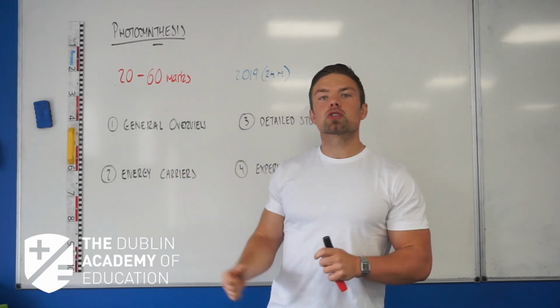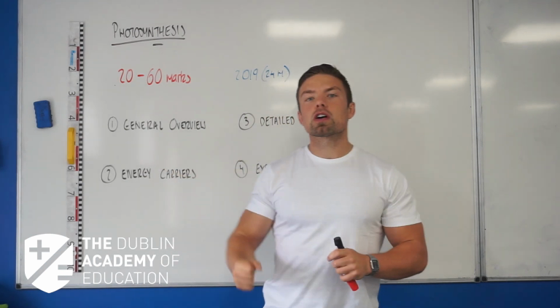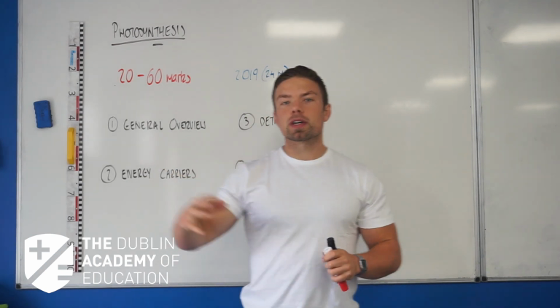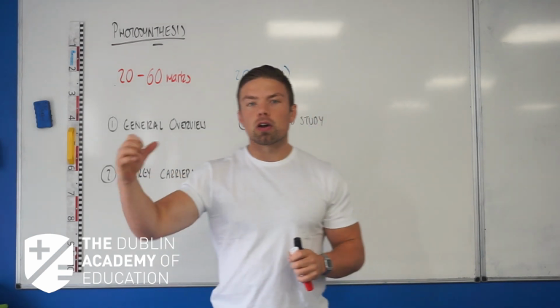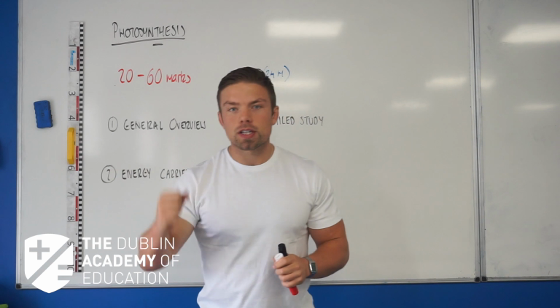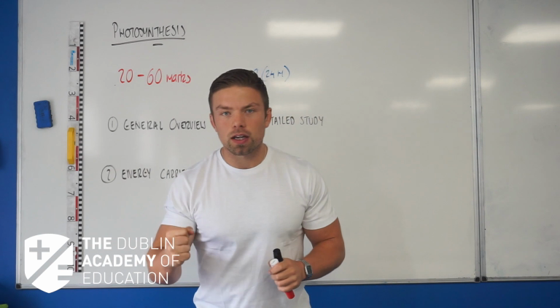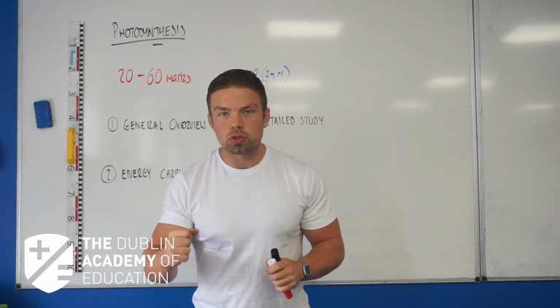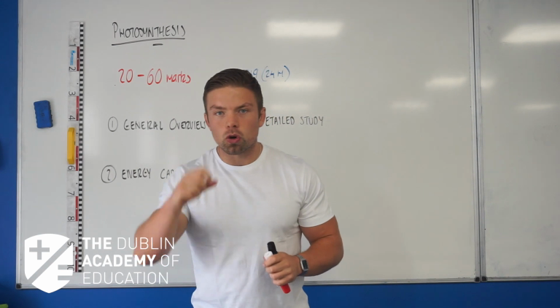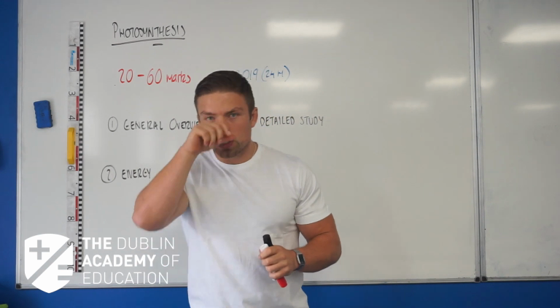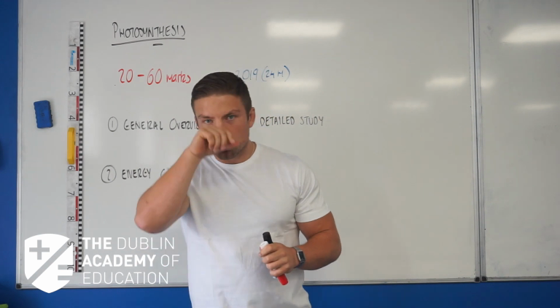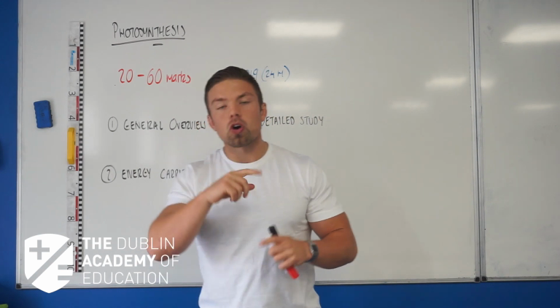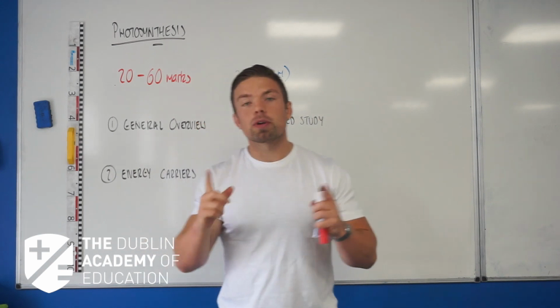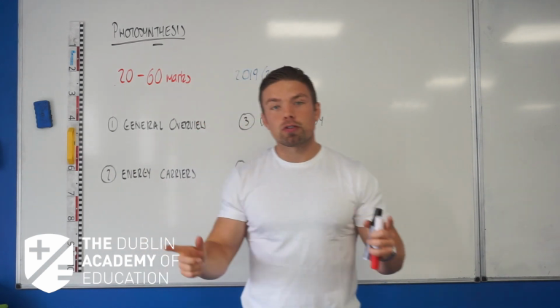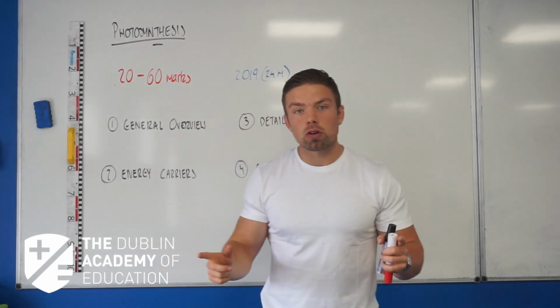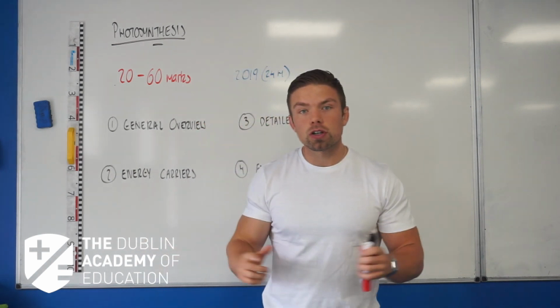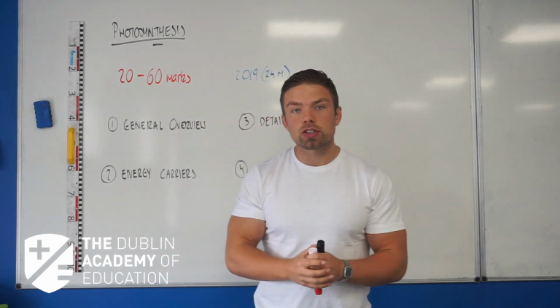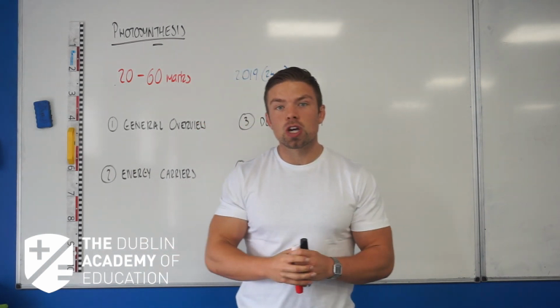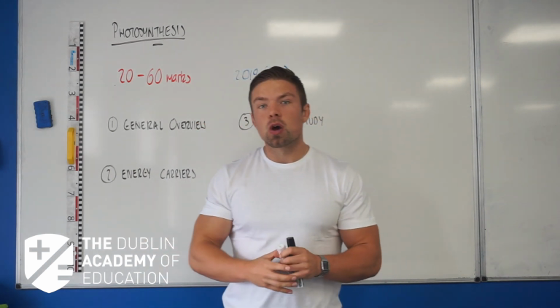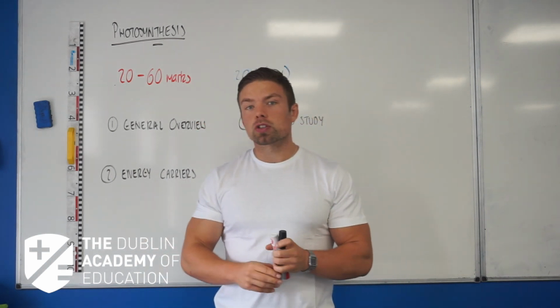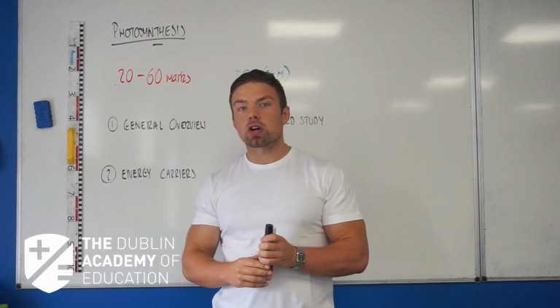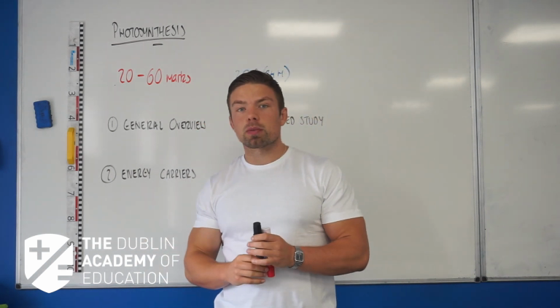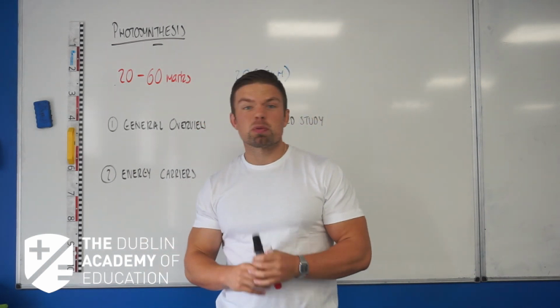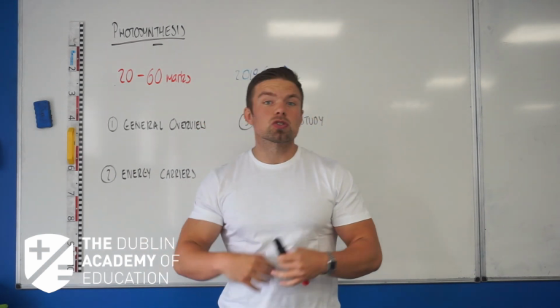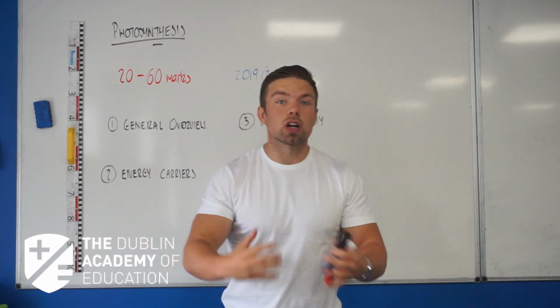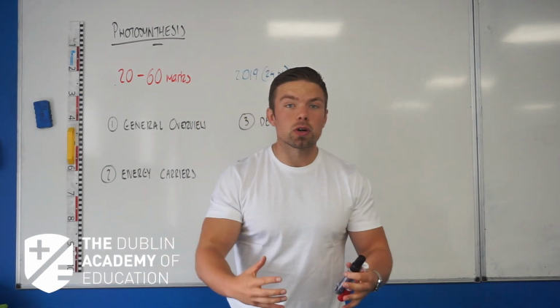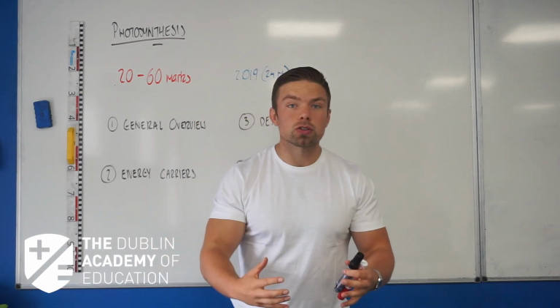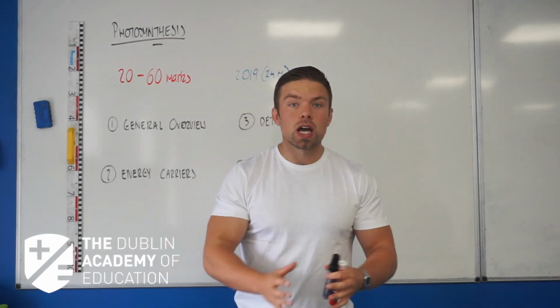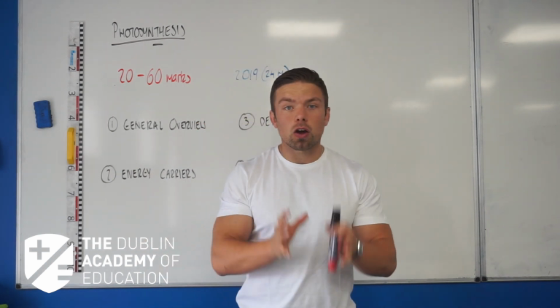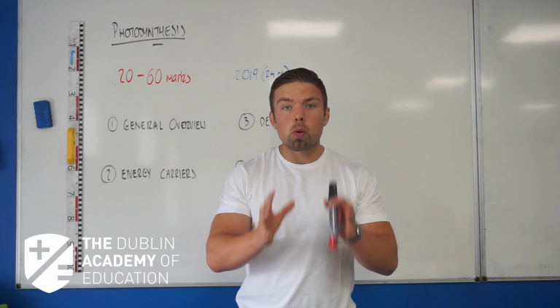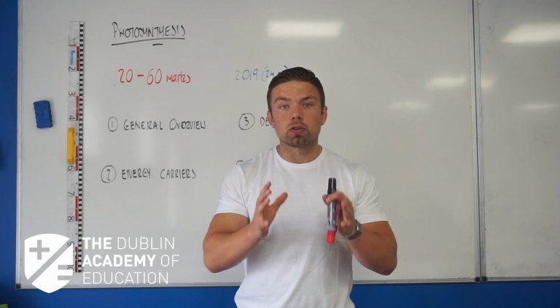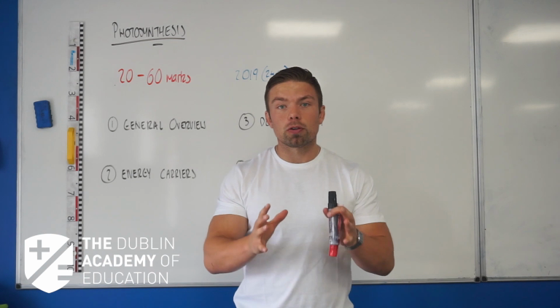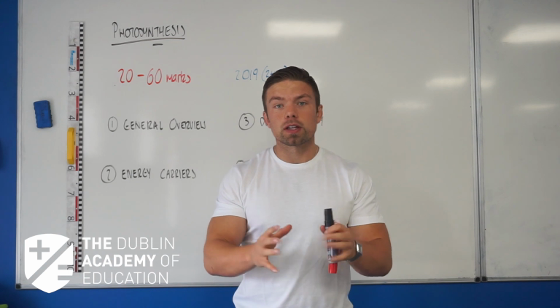We're talking about the light getting absorbed, we're talking about photolysis, we're talking about producing glucose and a couple of other things.